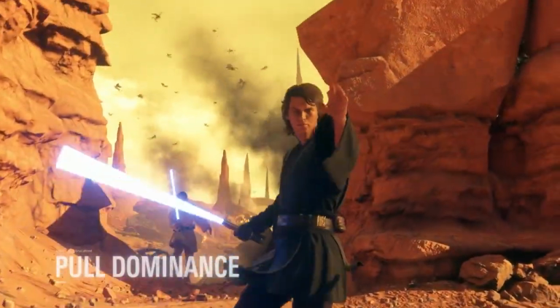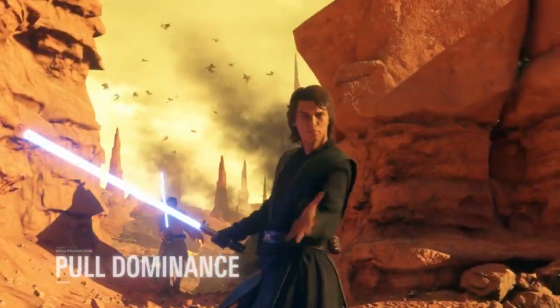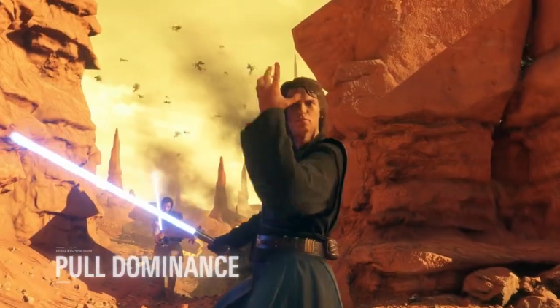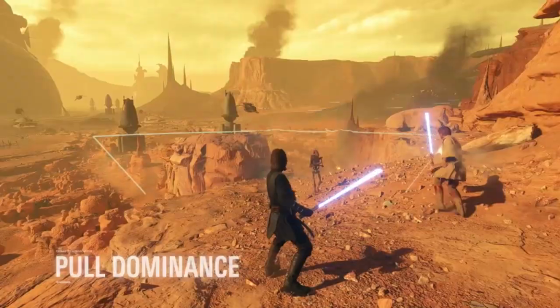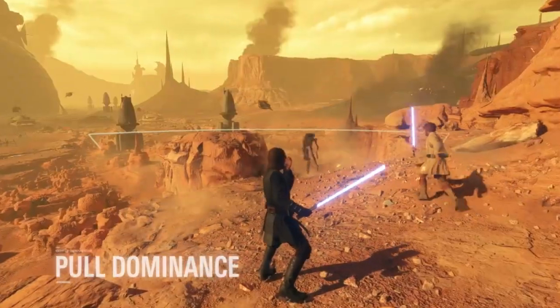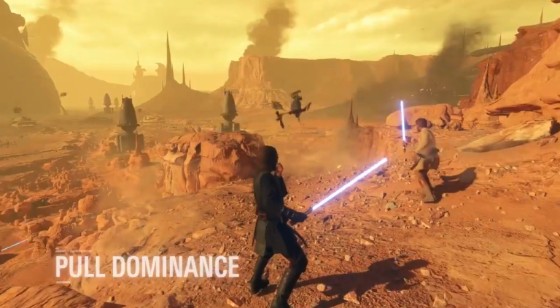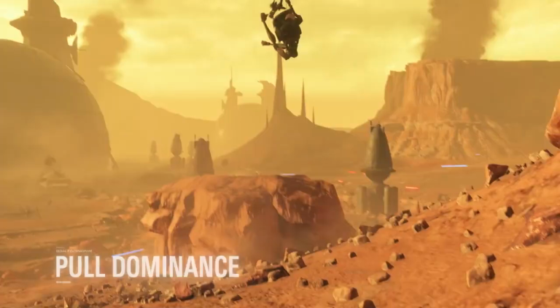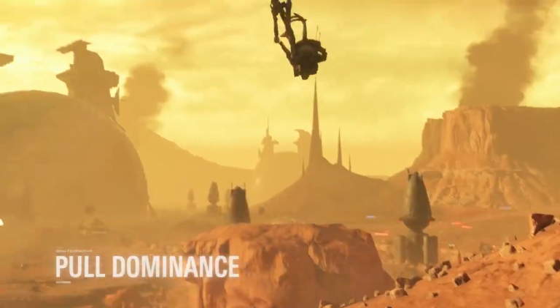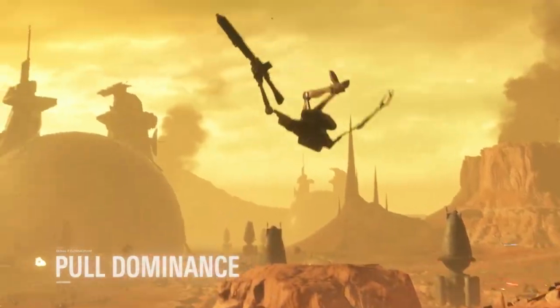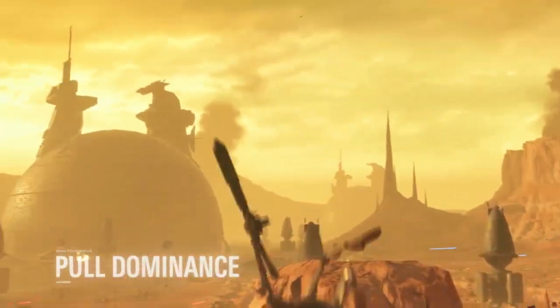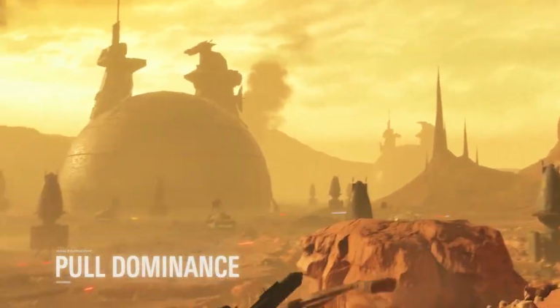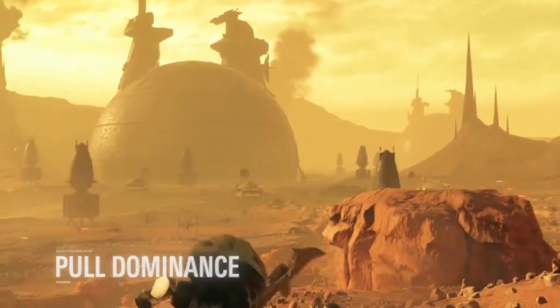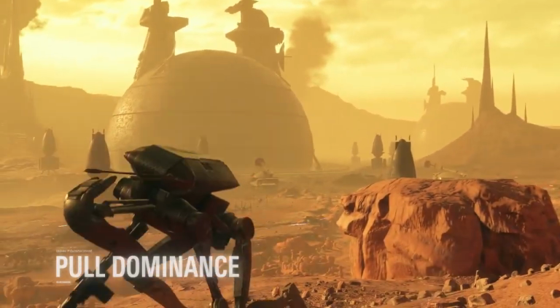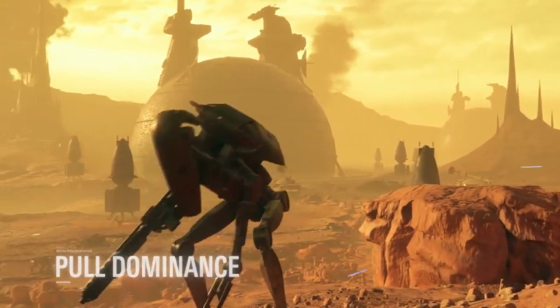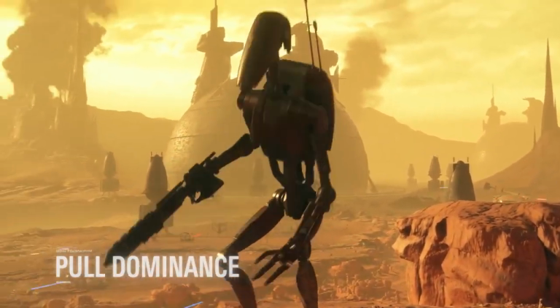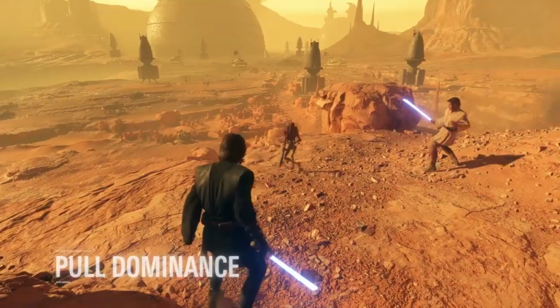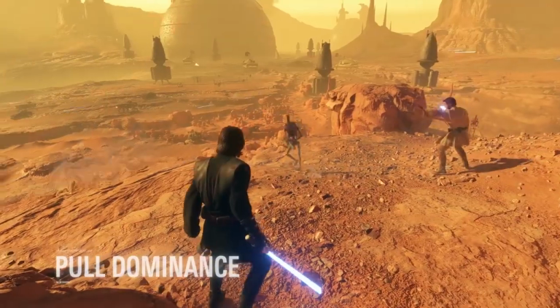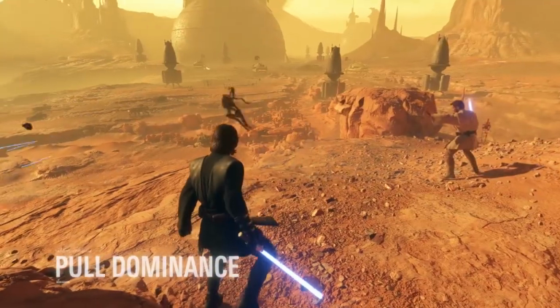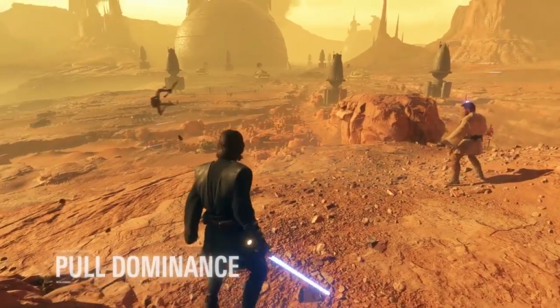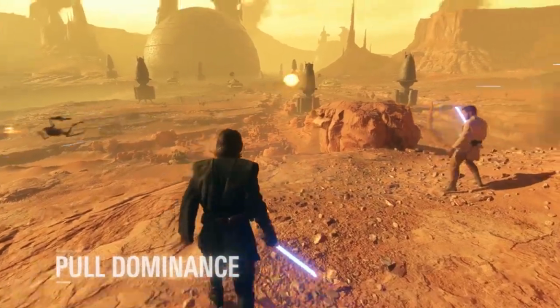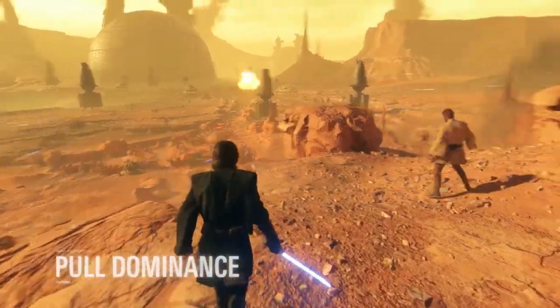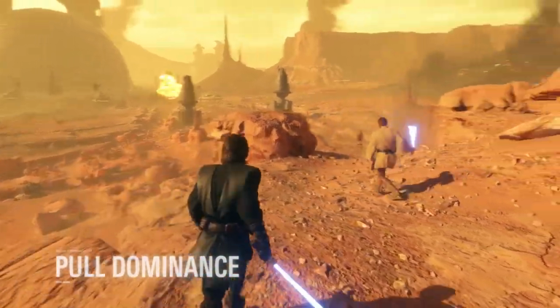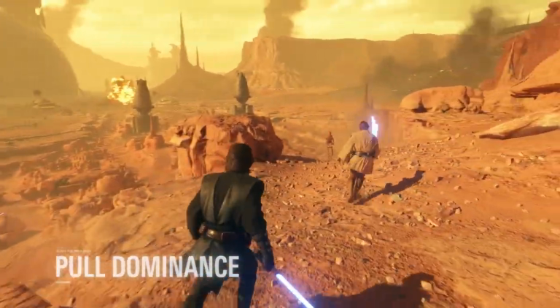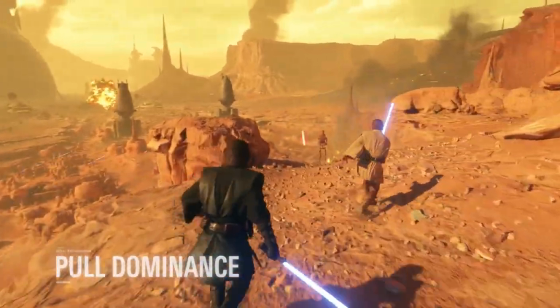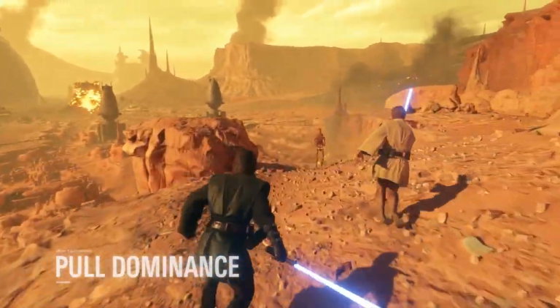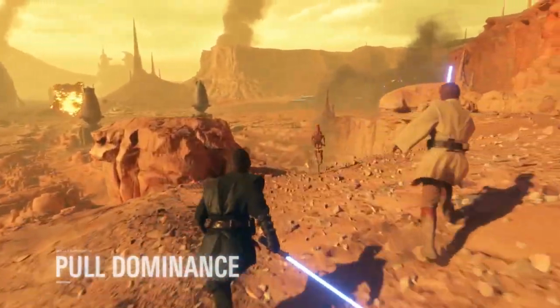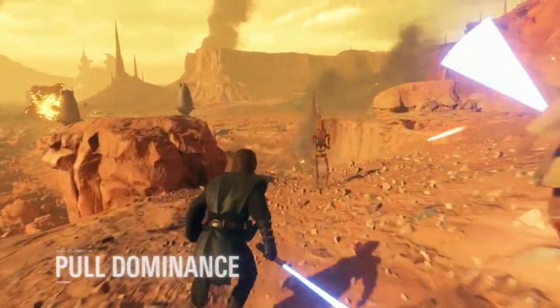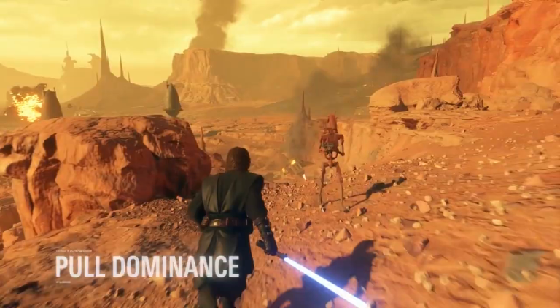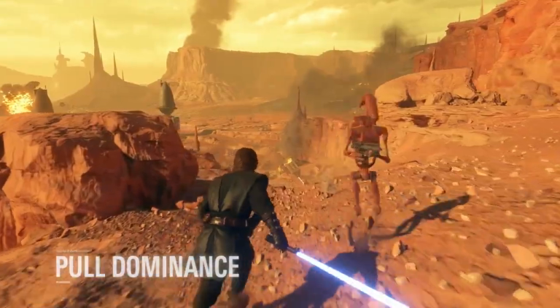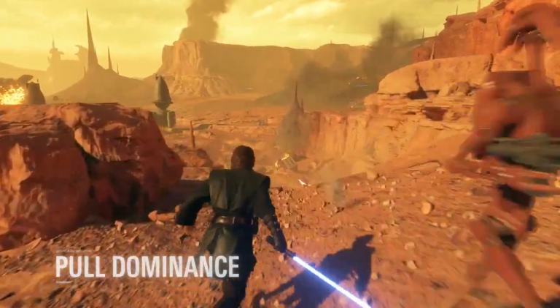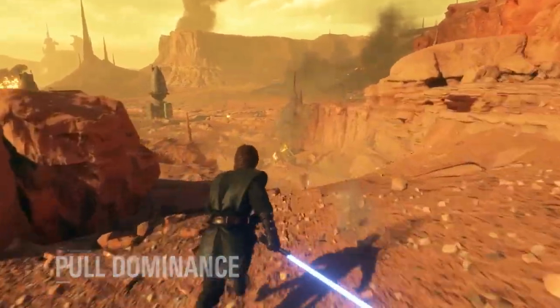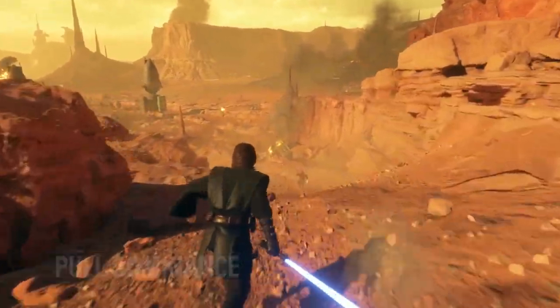Using the ability Pull Dominance, Anakin pulls his enemies in front of him, leaving the targets vulnerable for follow-up attacks.